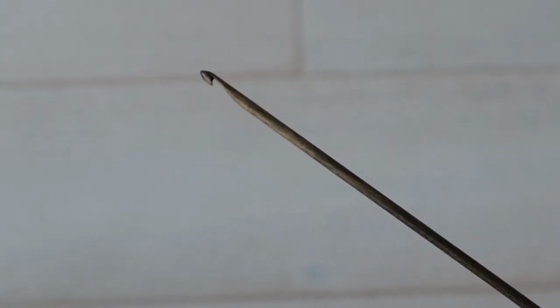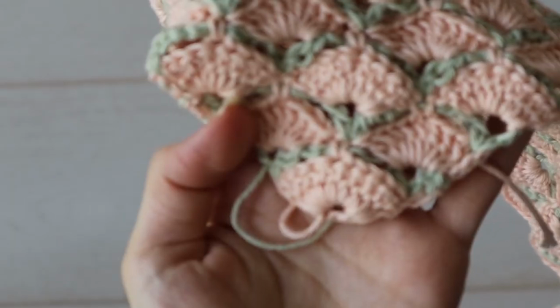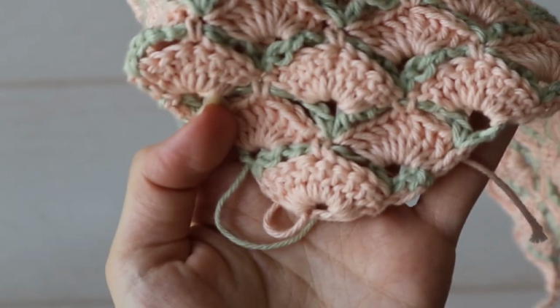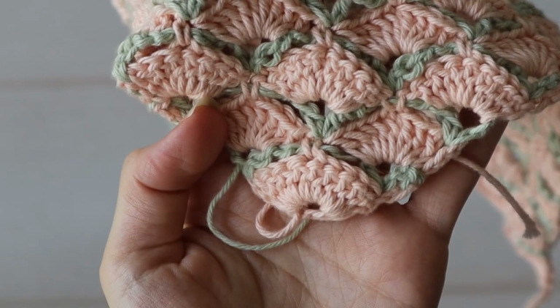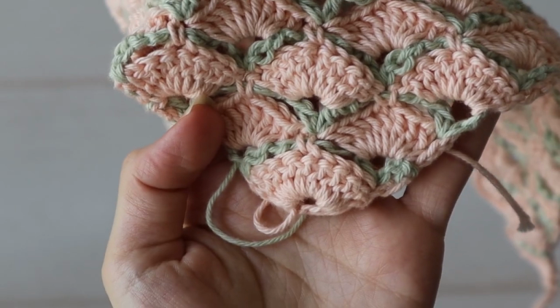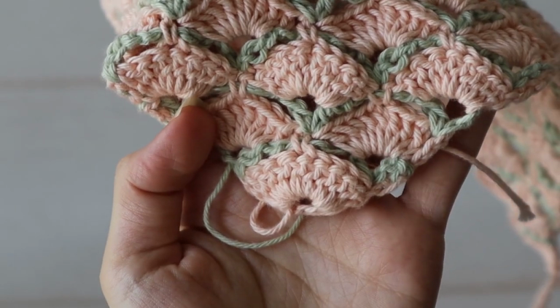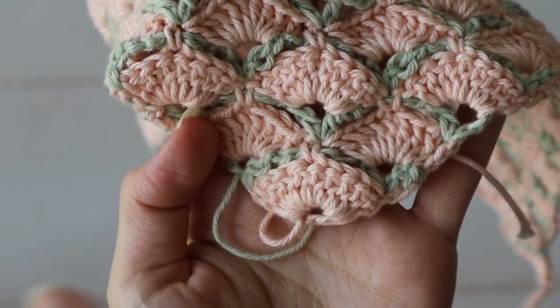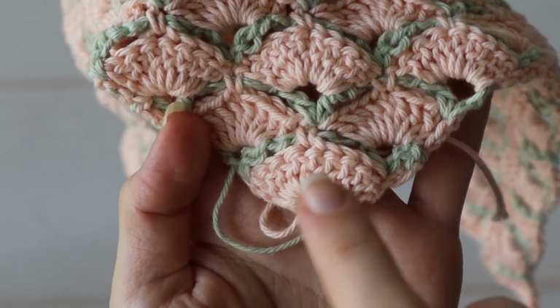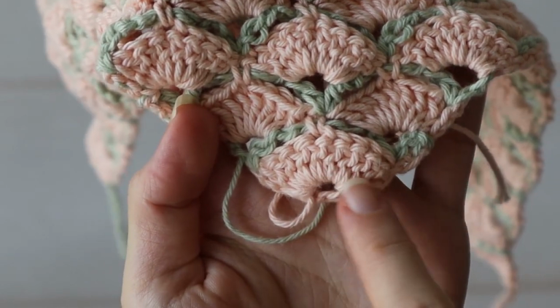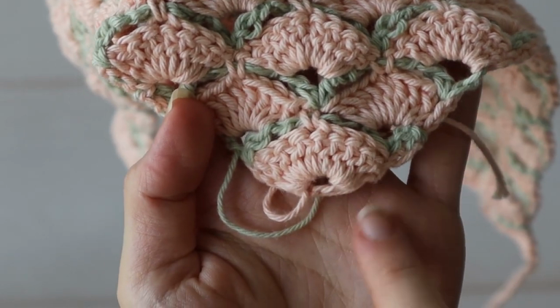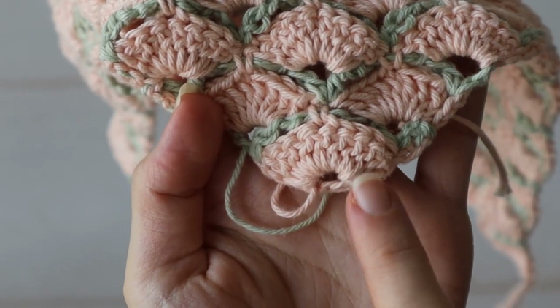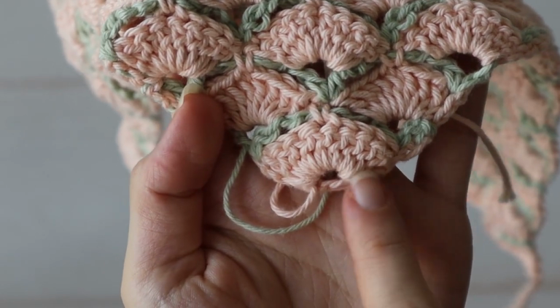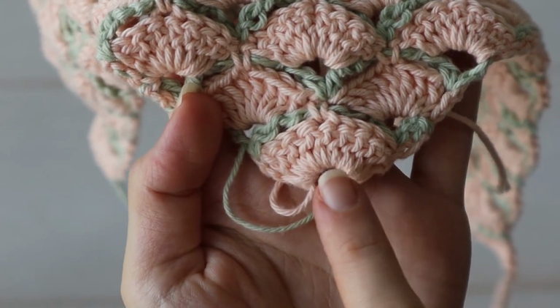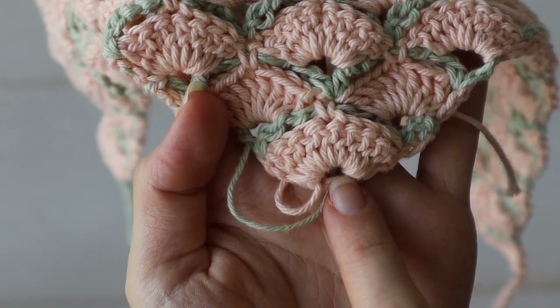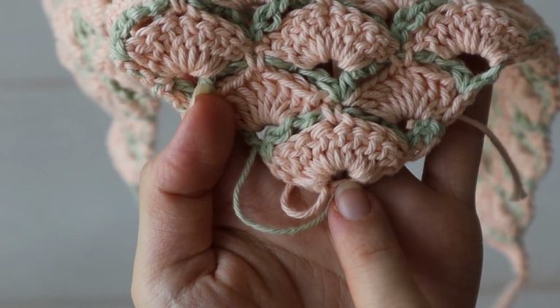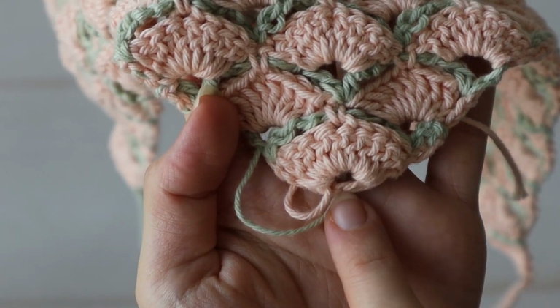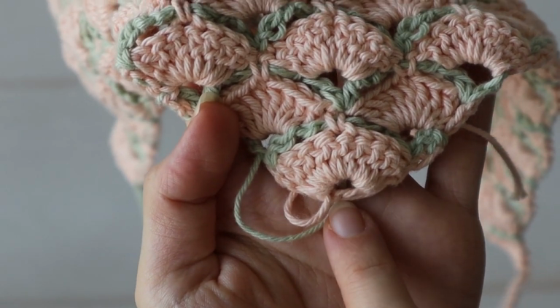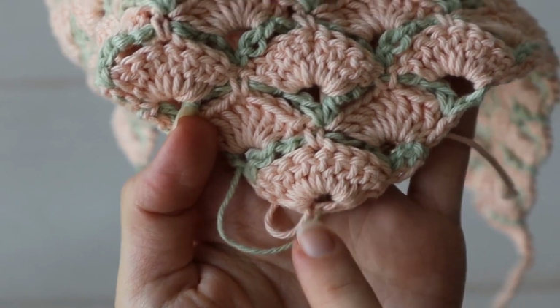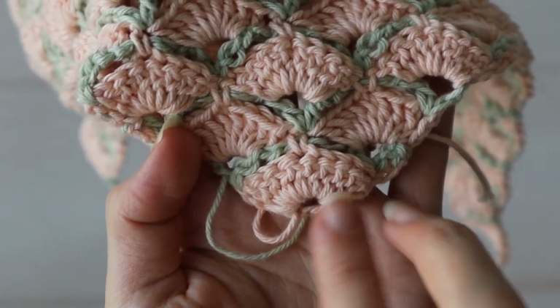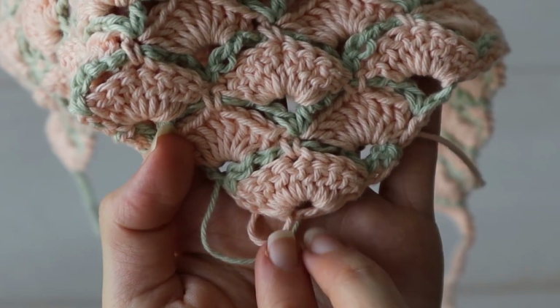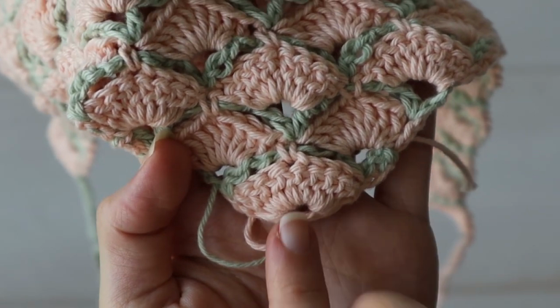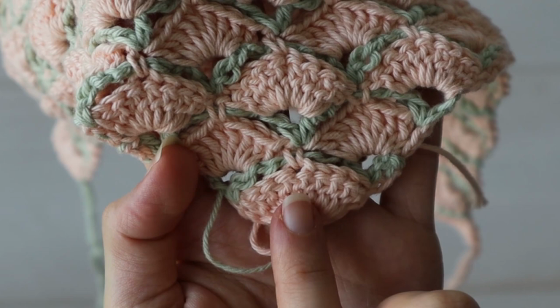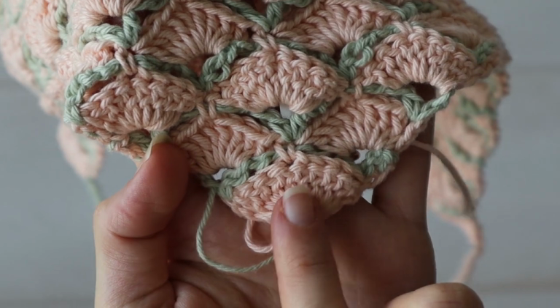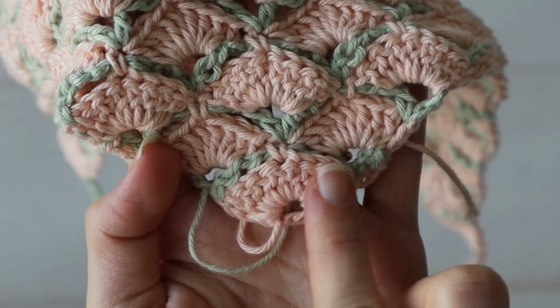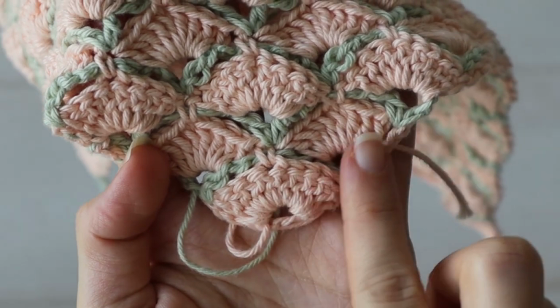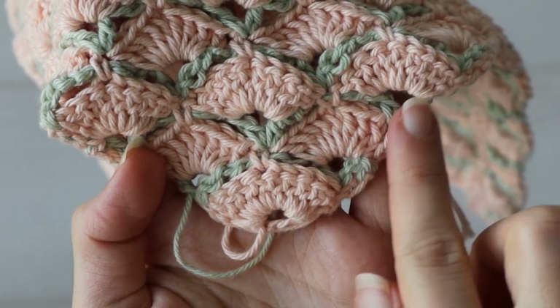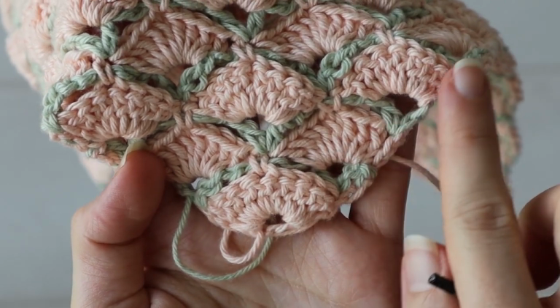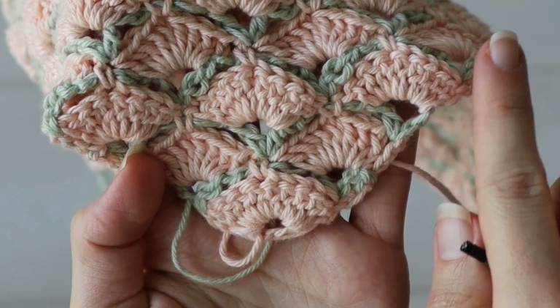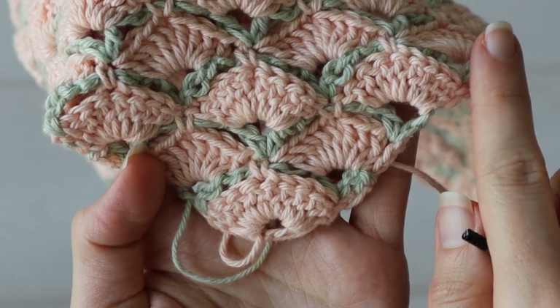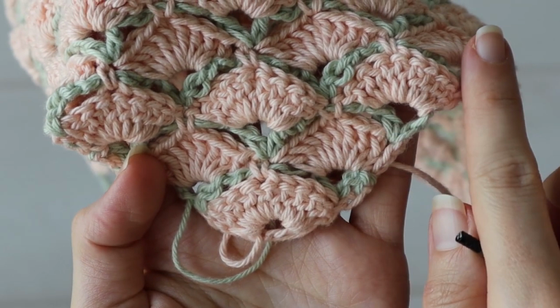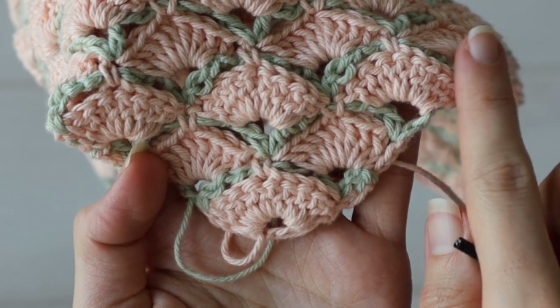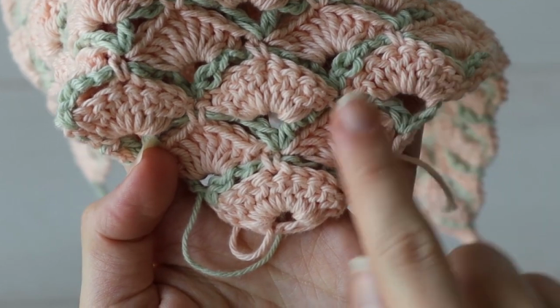You could use nearly any weight yarn and hook because we grow this headband as wide as we need, starting with one shell and adding shells row by row.